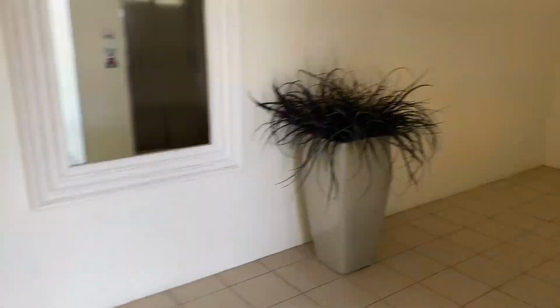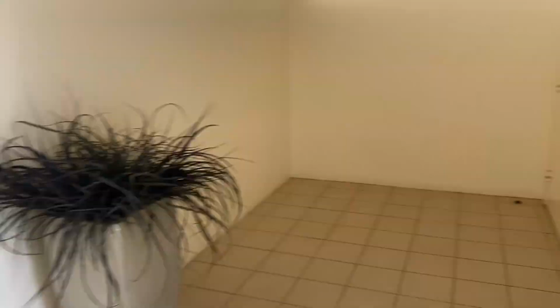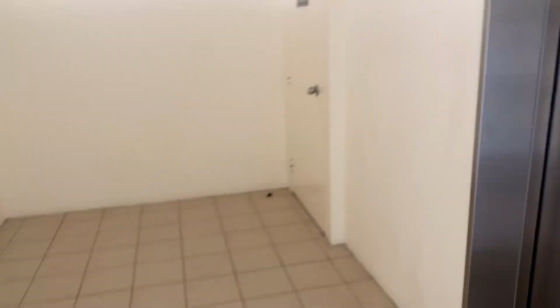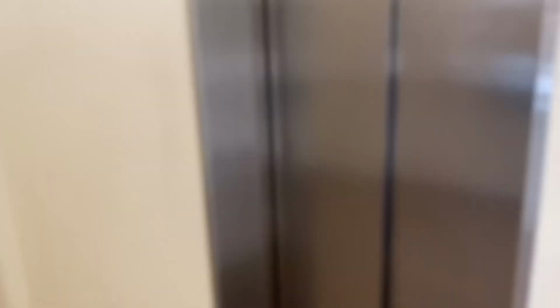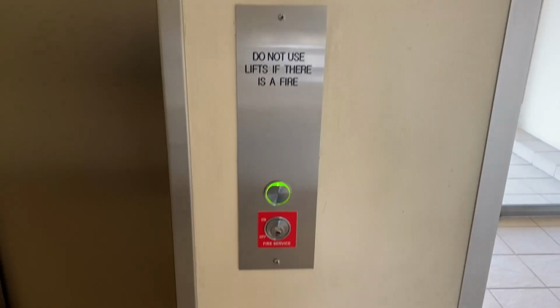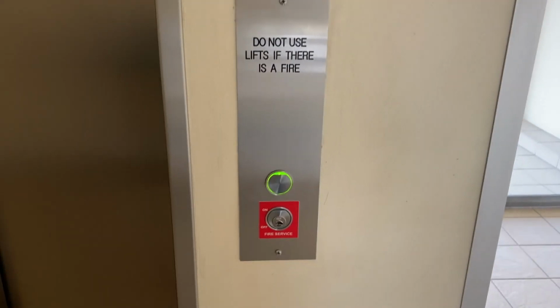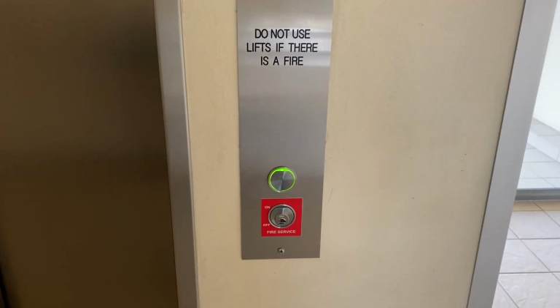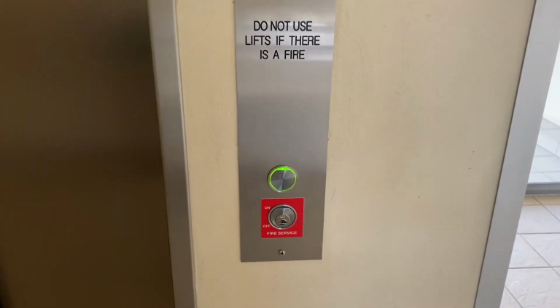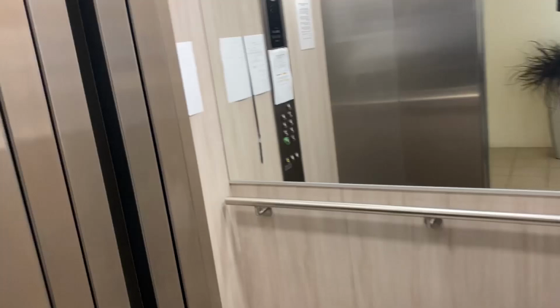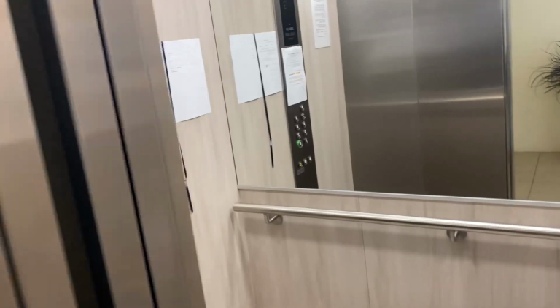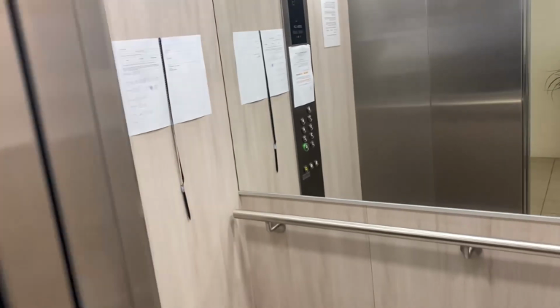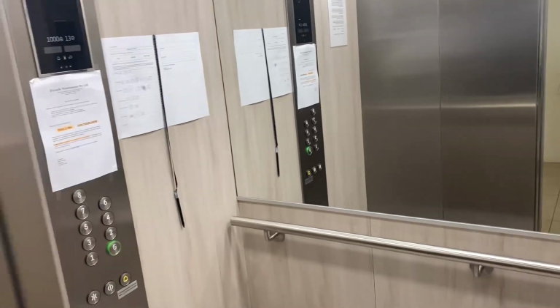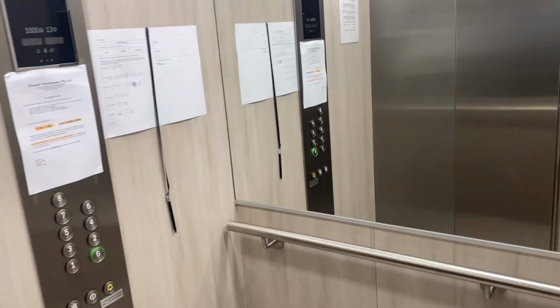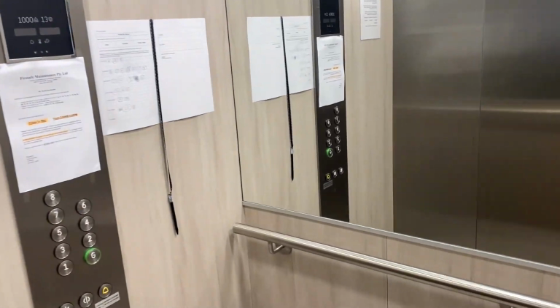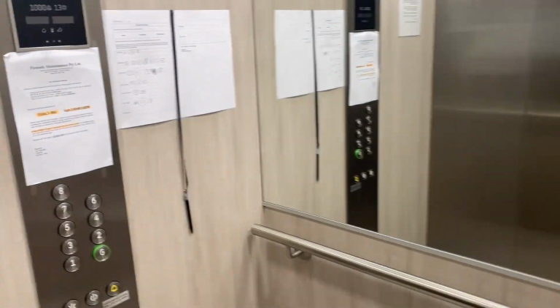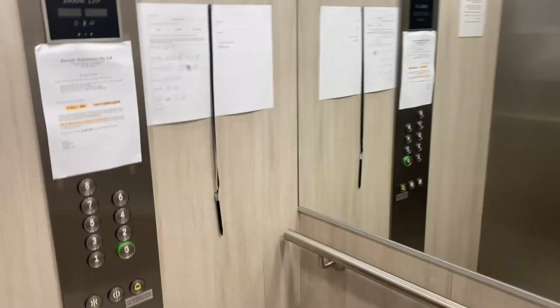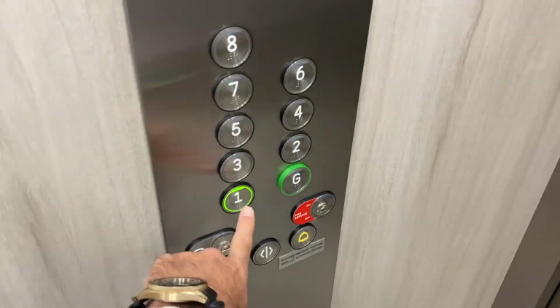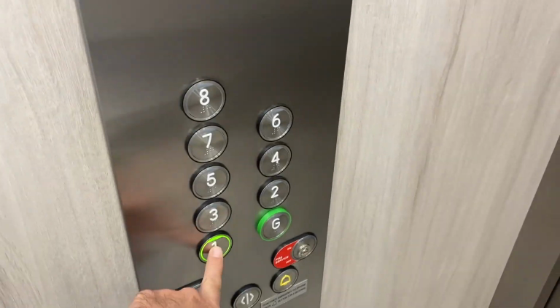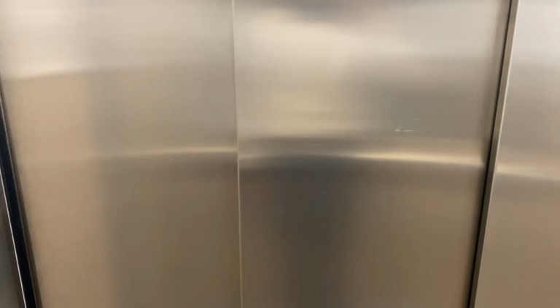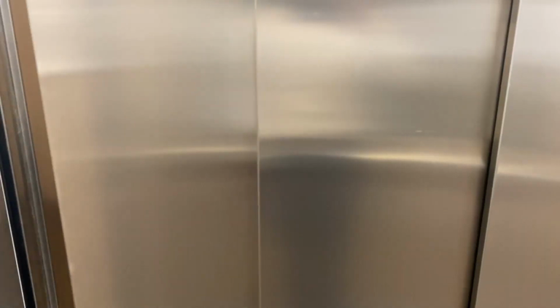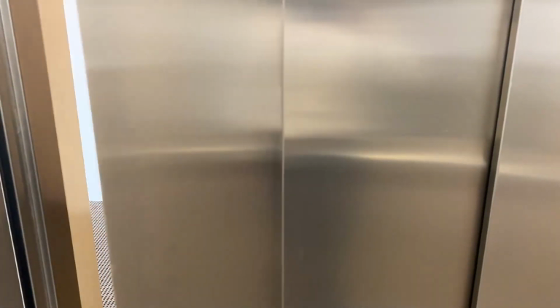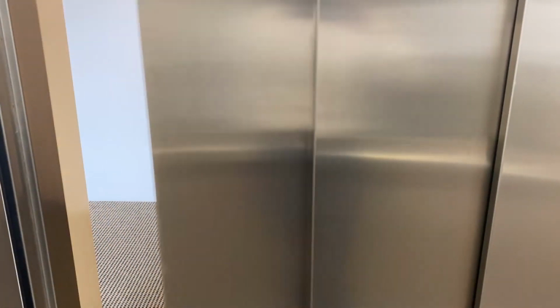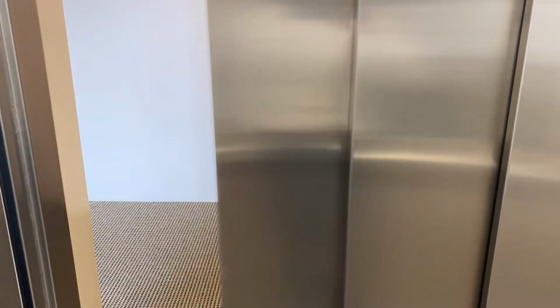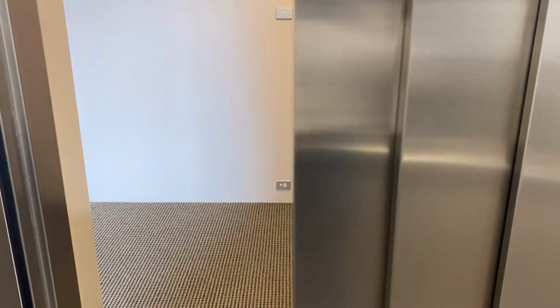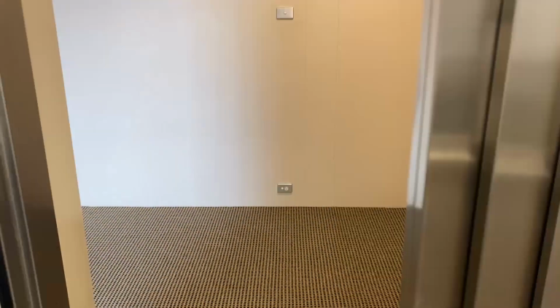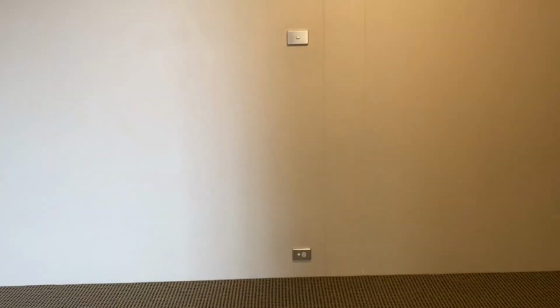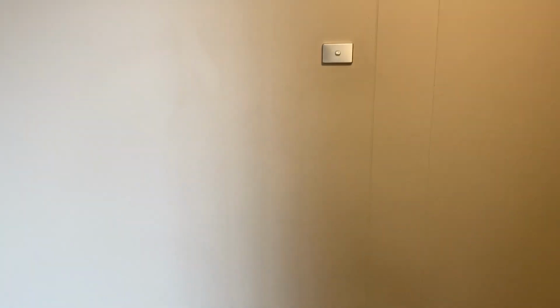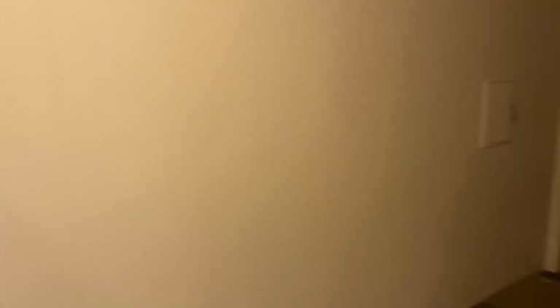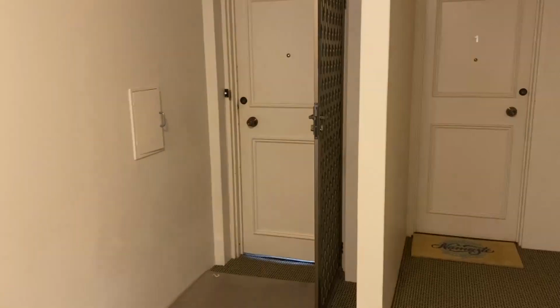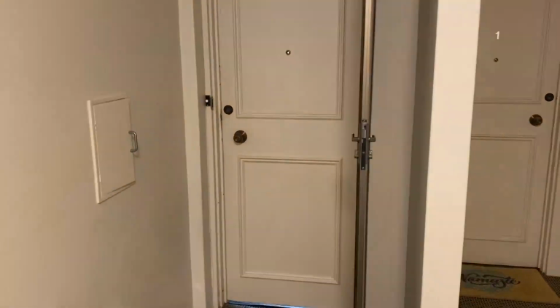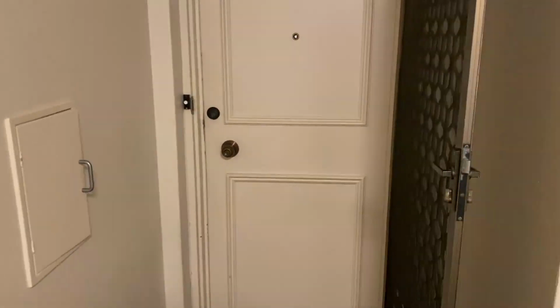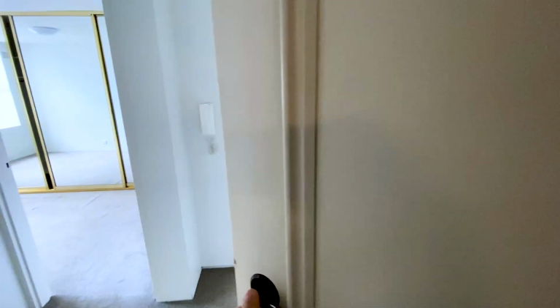Hi, this is Tom Edwards from Reynonhorn Neutral Bay. I'm here at Tour 164 Spit Road, and would love to show you around.